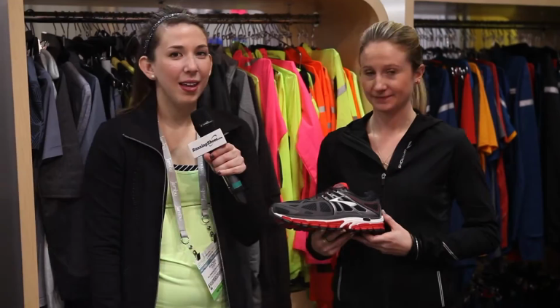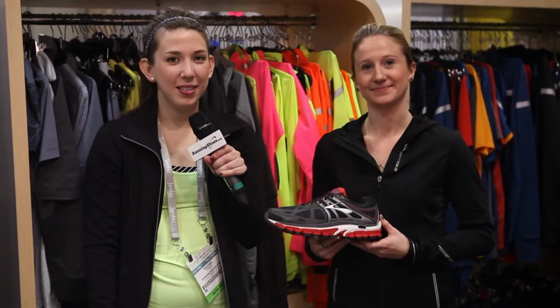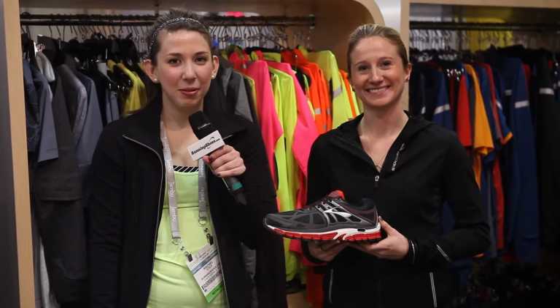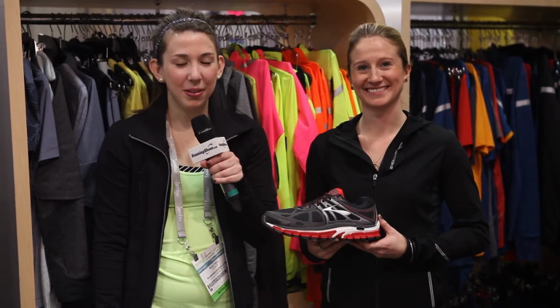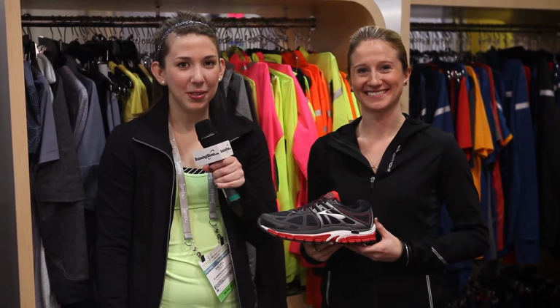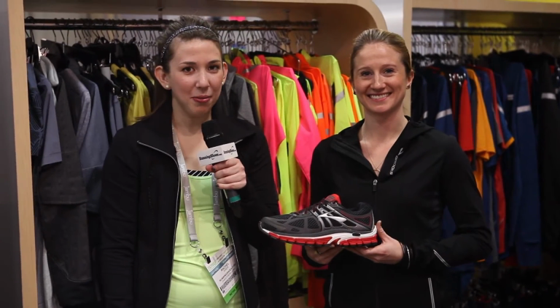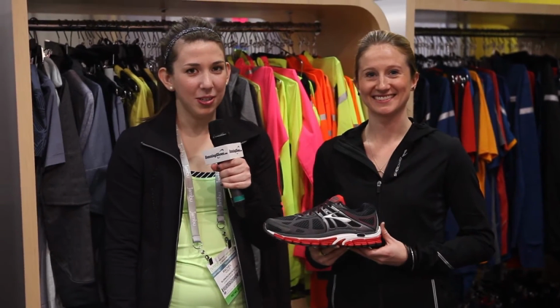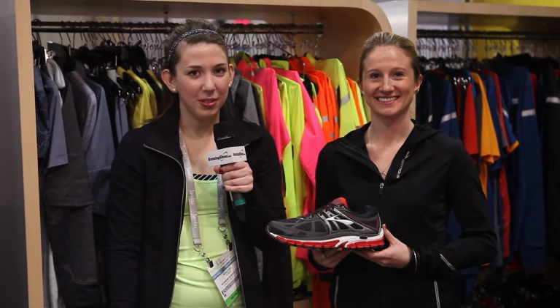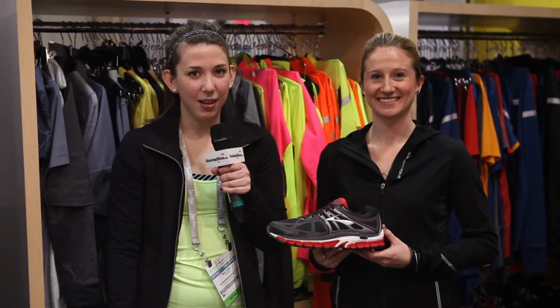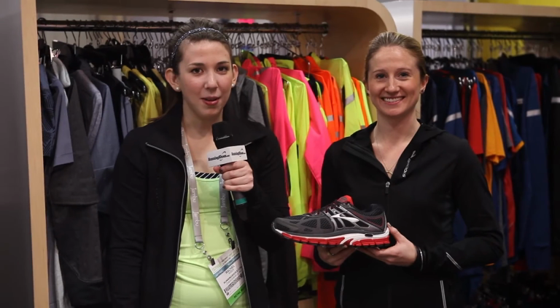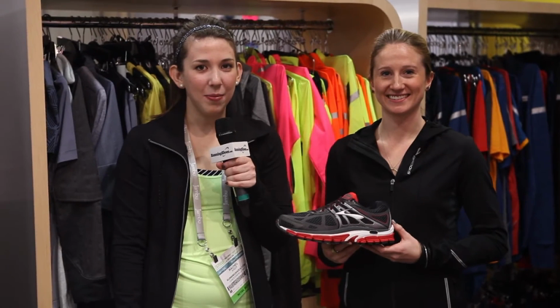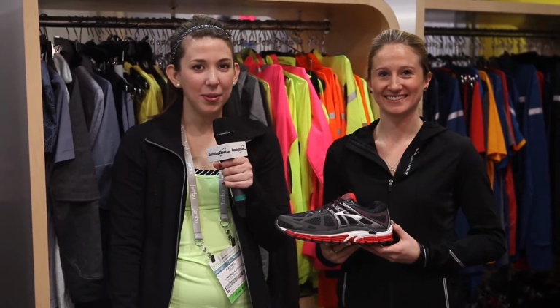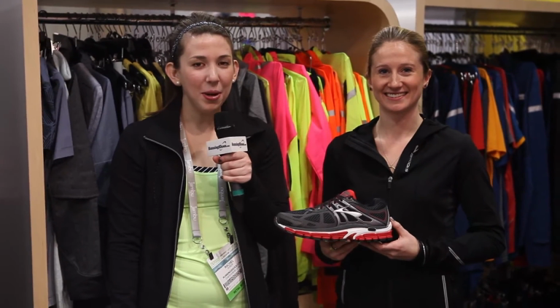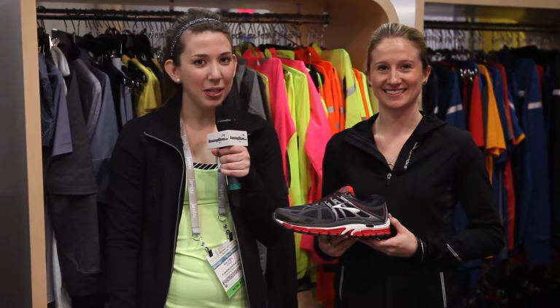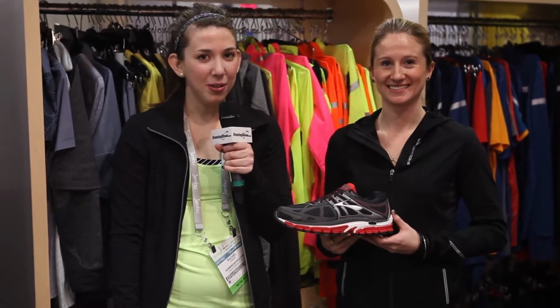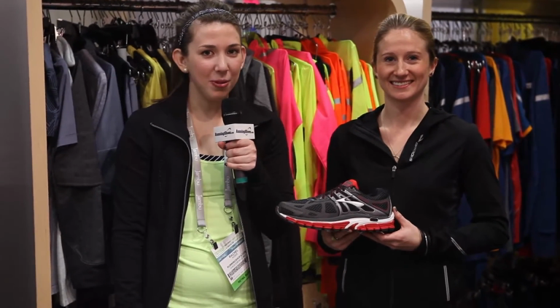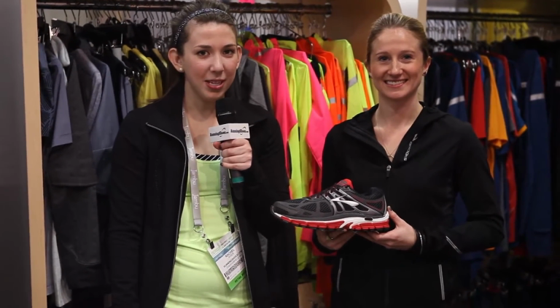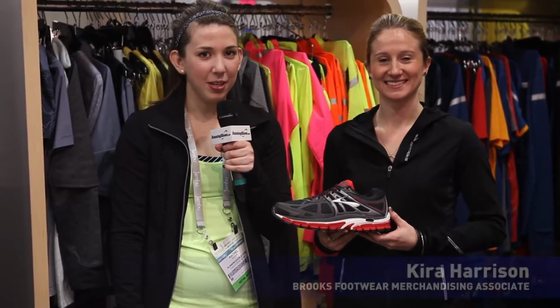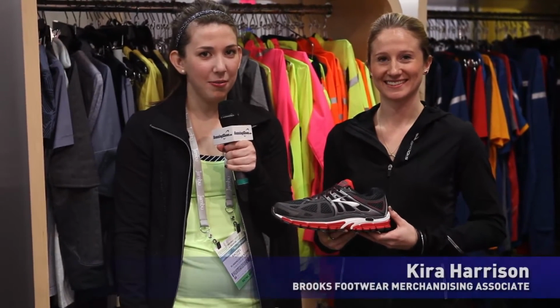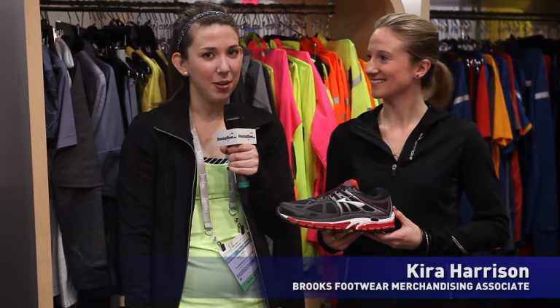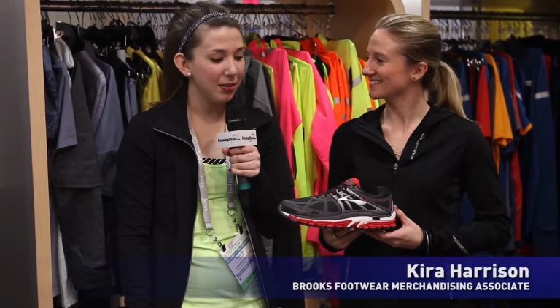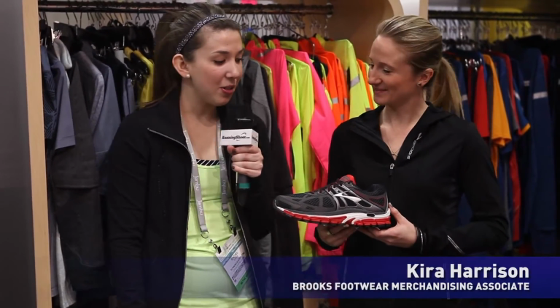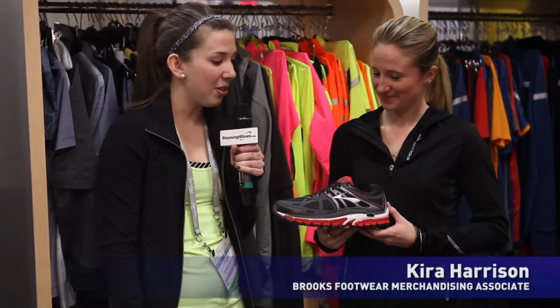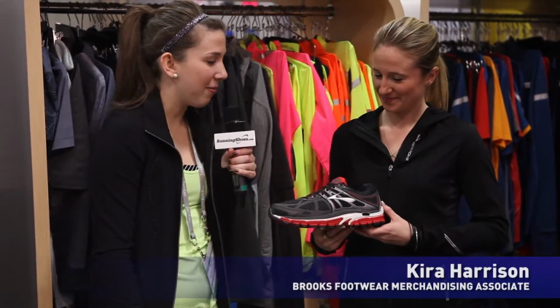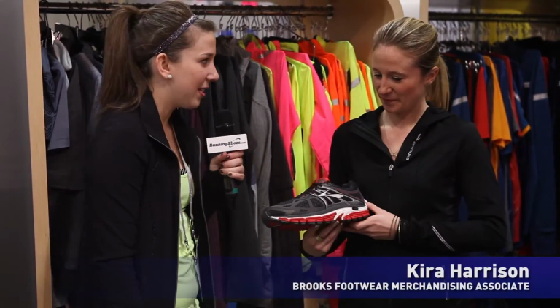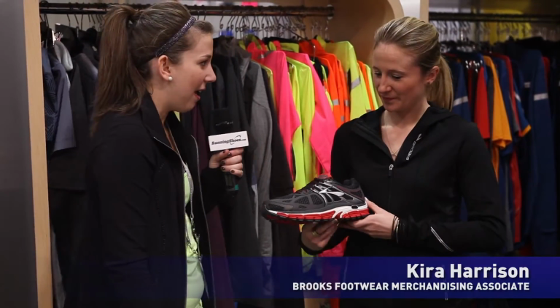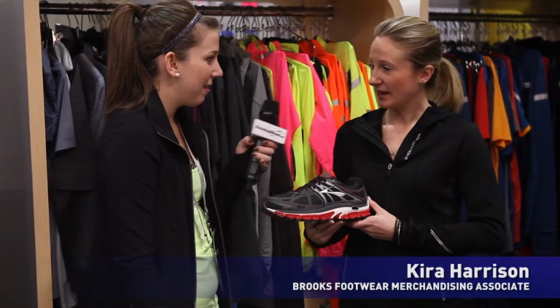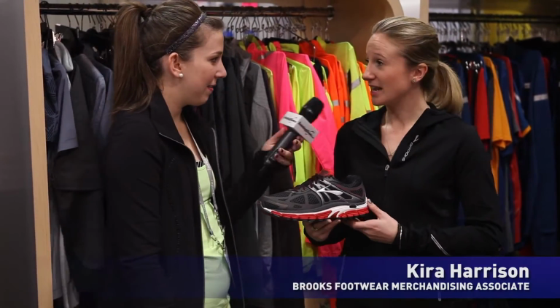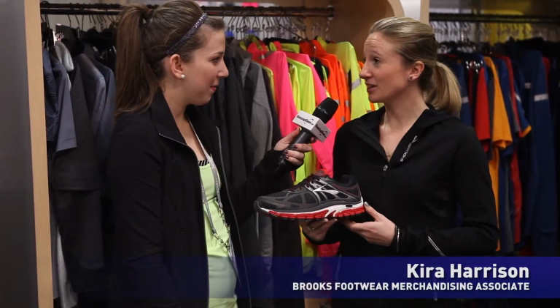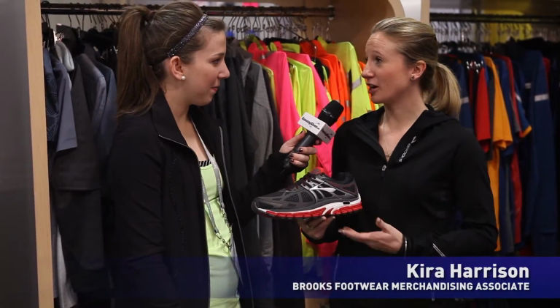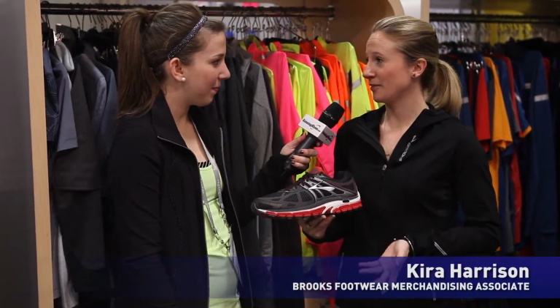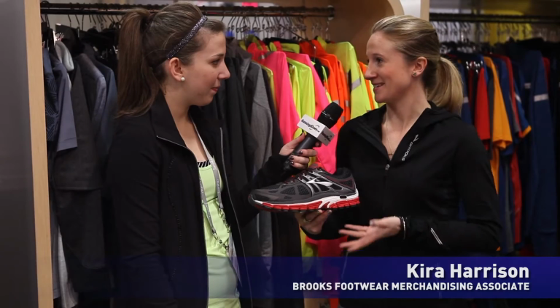This is Rachel Kaiser with RunningShoes.com. I'm at Winter OR 2014 with Kira from Brooks. What shoe do you have for us today? Today we're going to talk about the Beast.